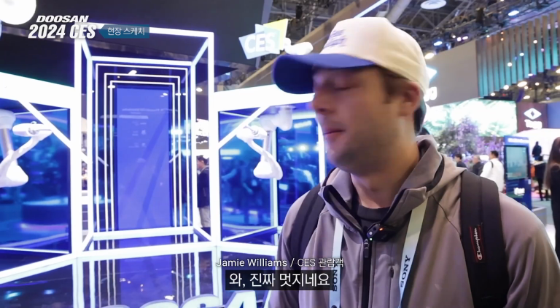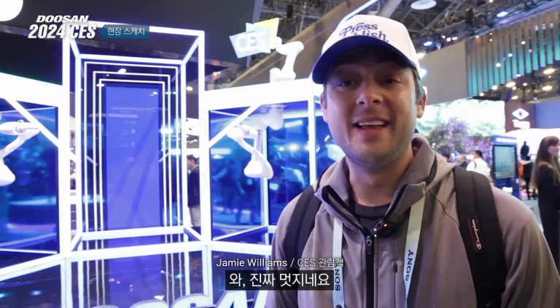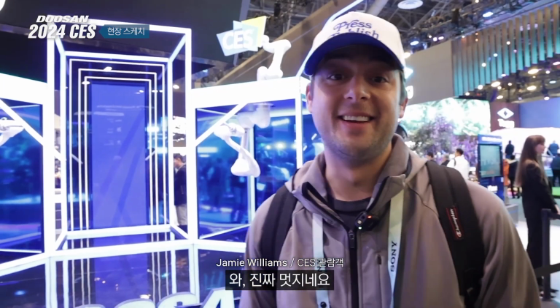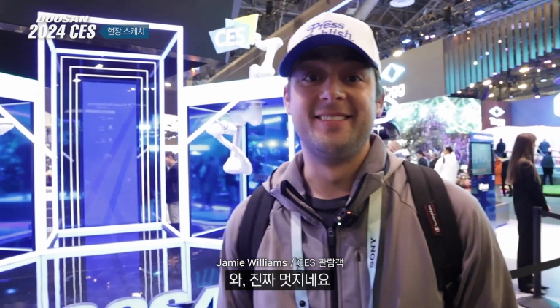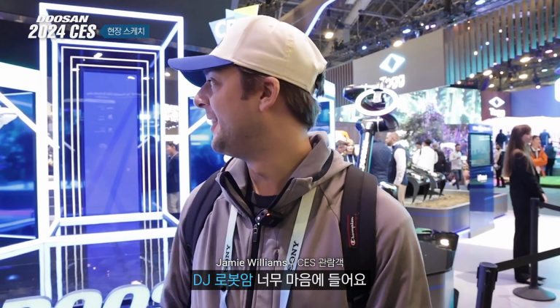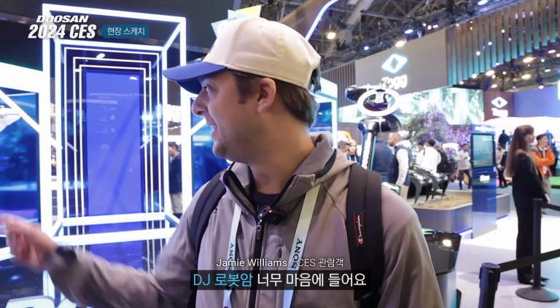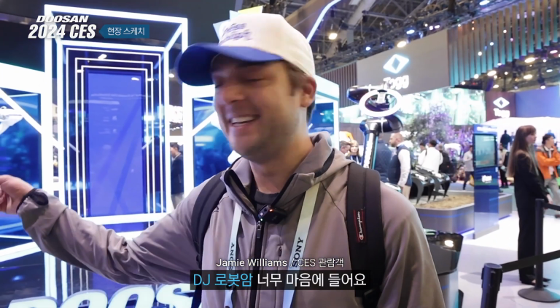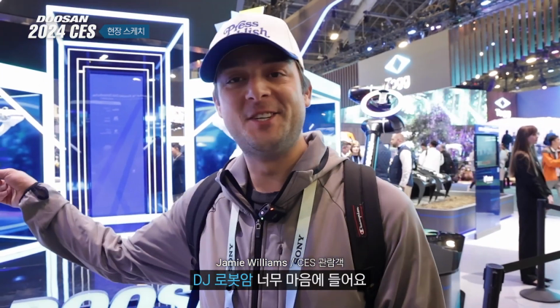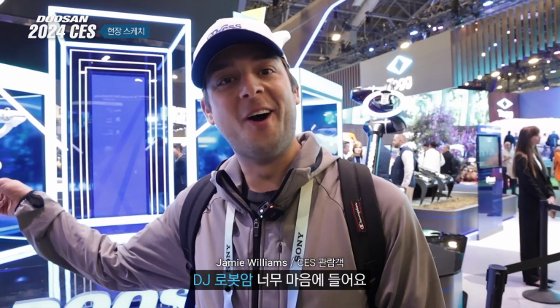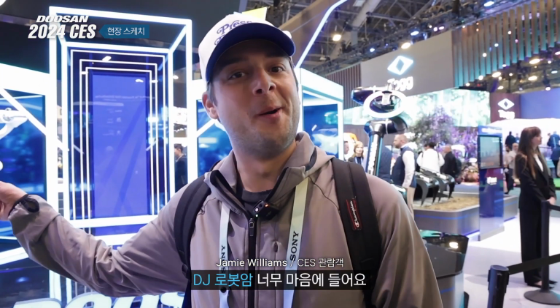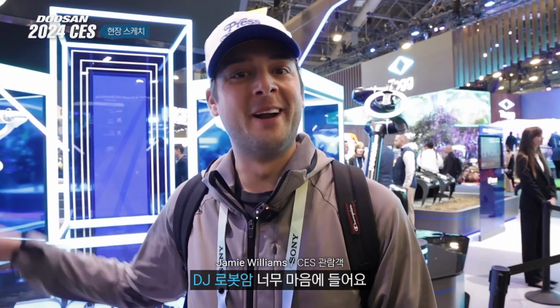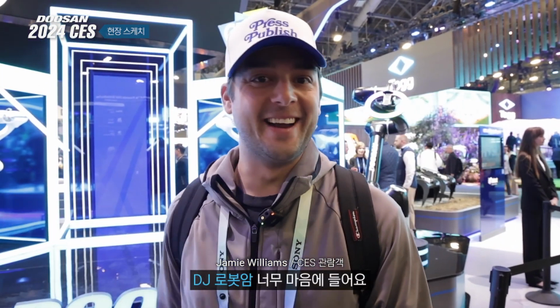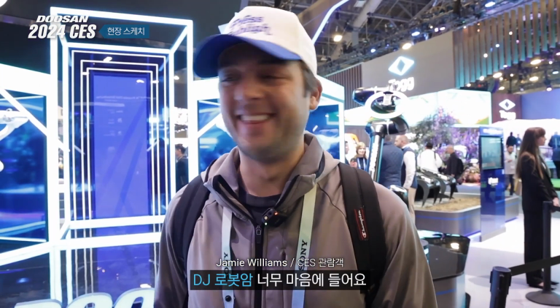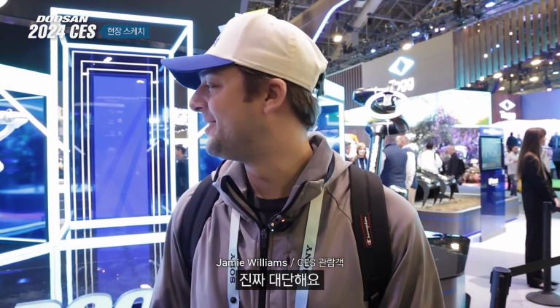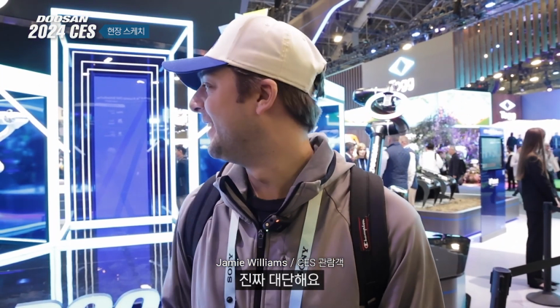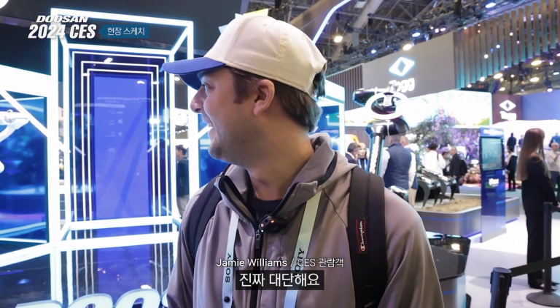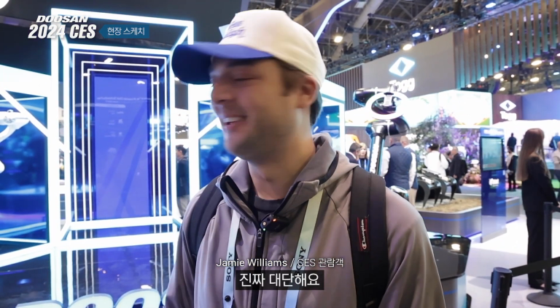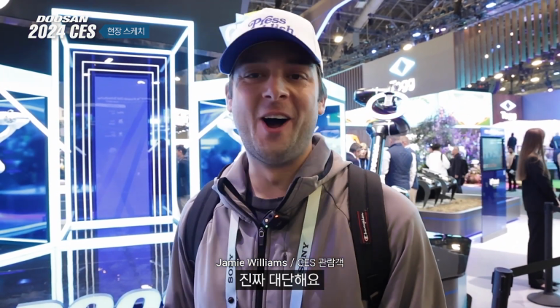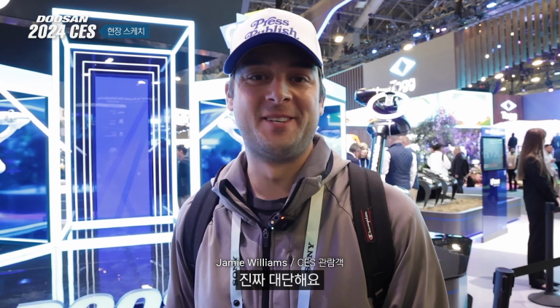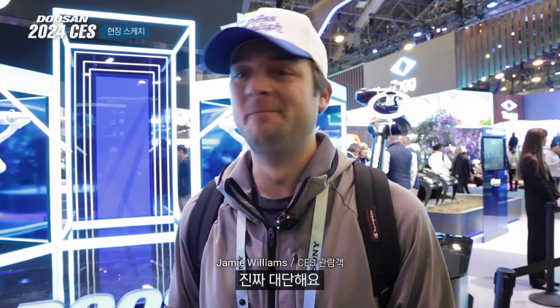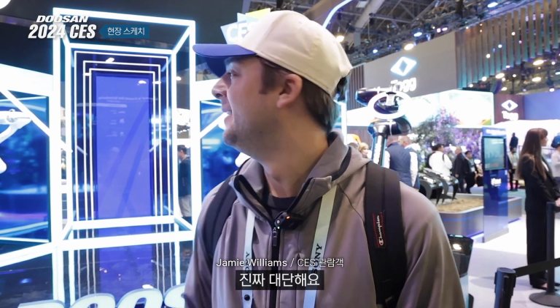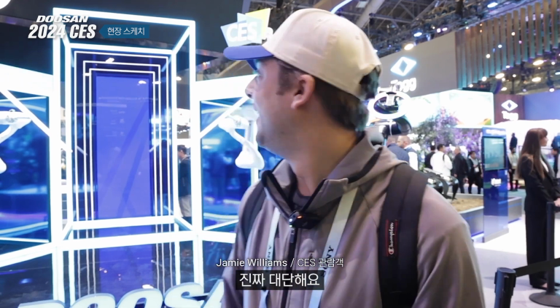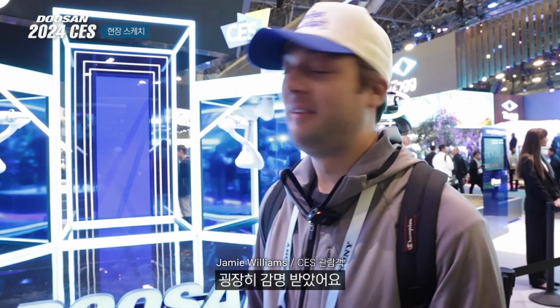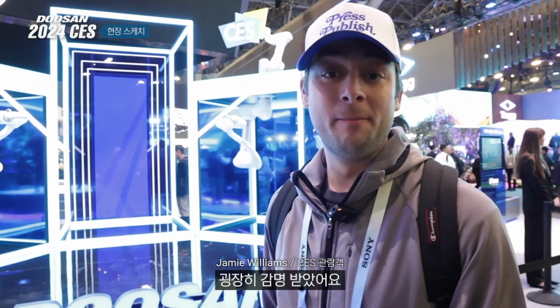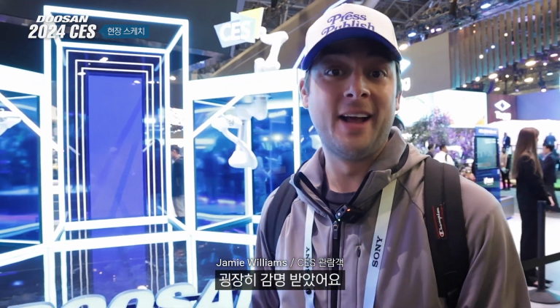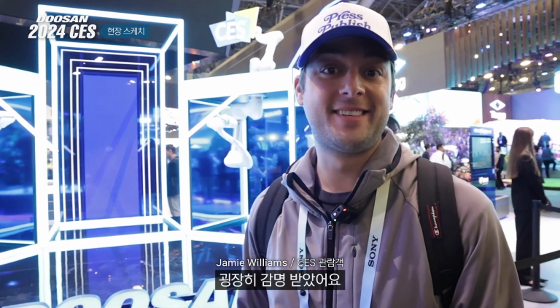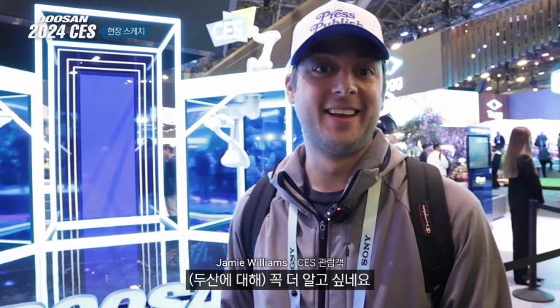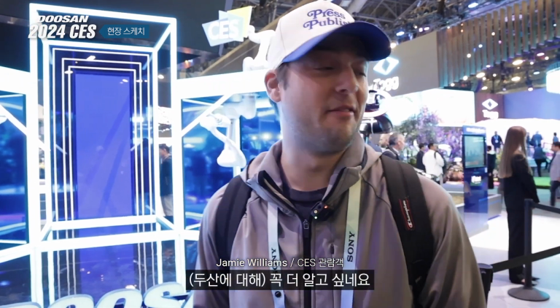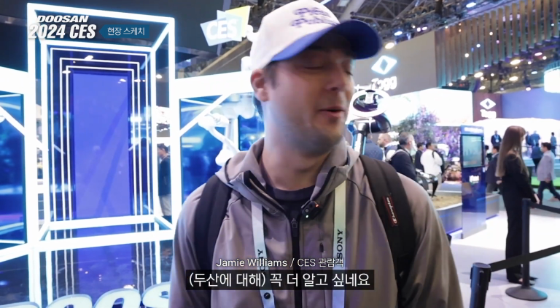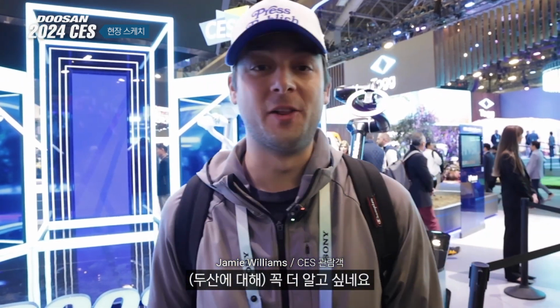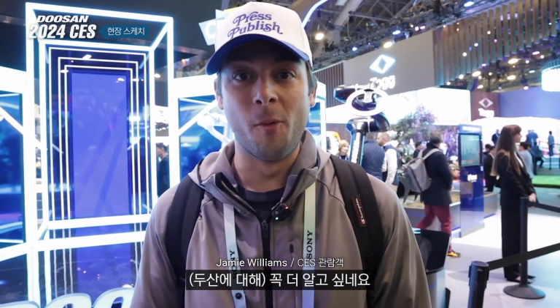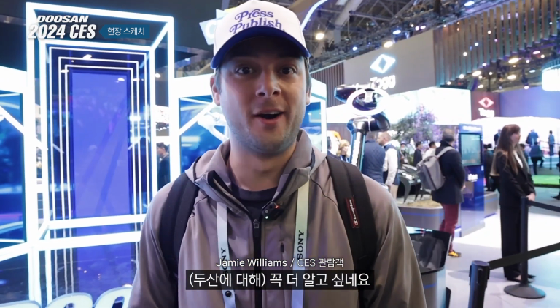Amazing, I love the DJ arm right there, that's really, really awesome. I'm very impressed, I definitely want to learn more.